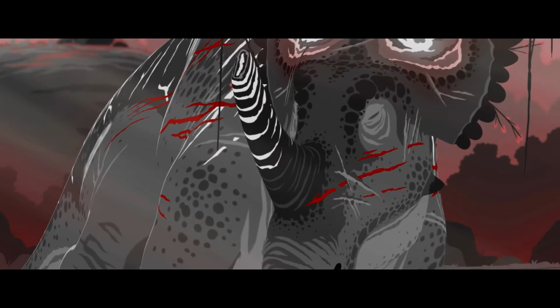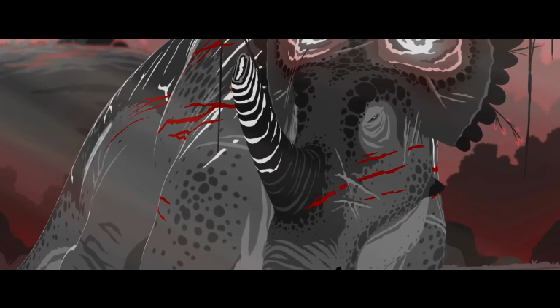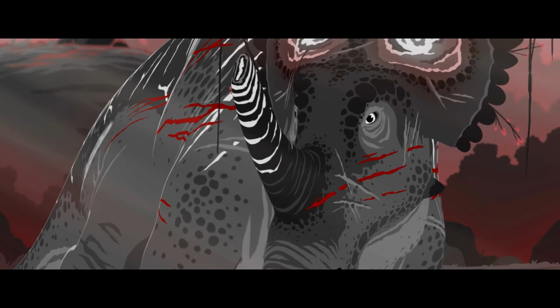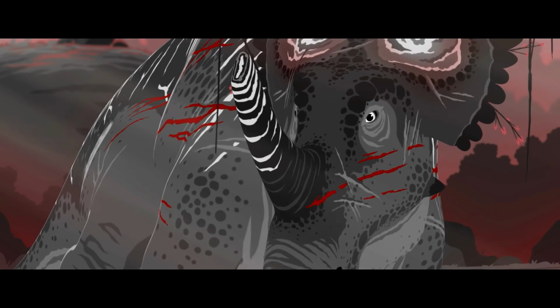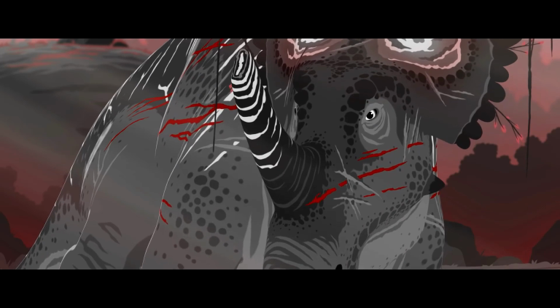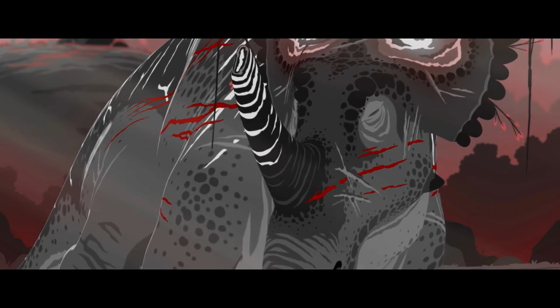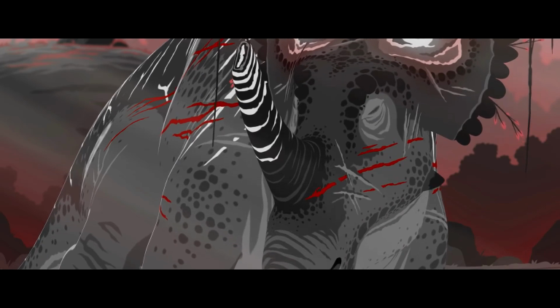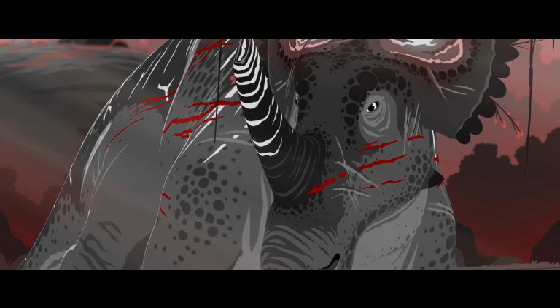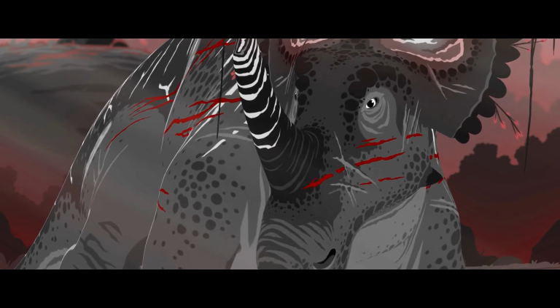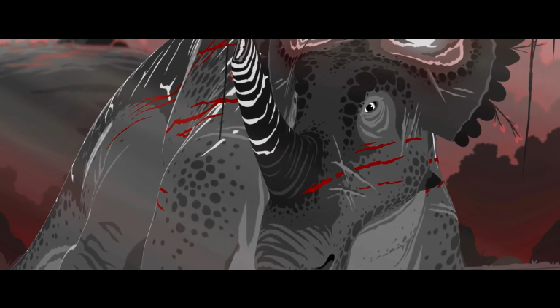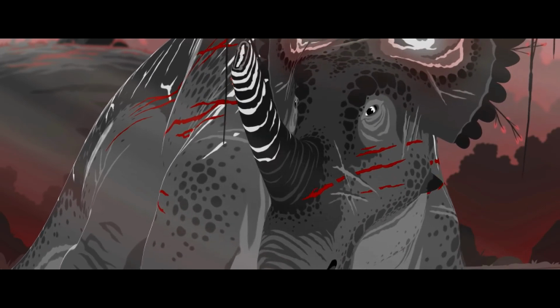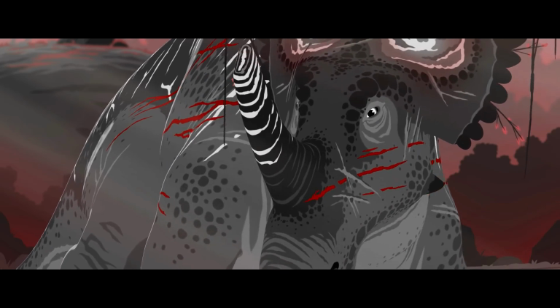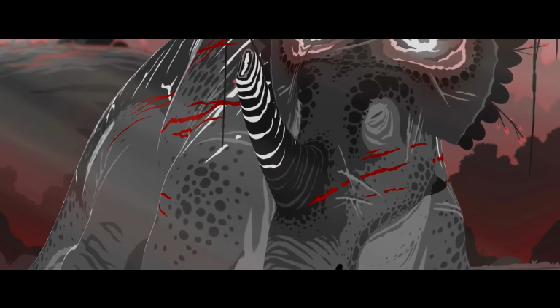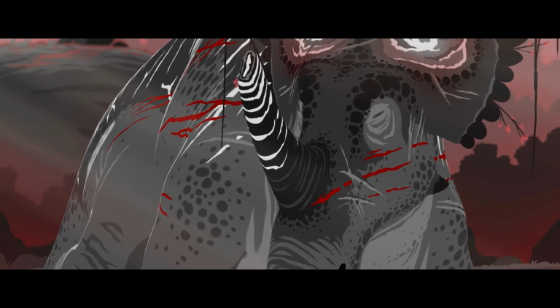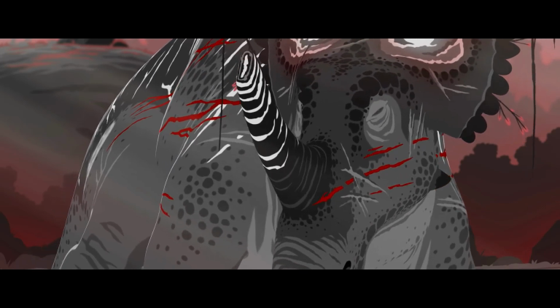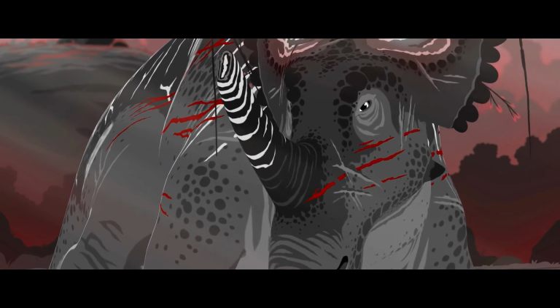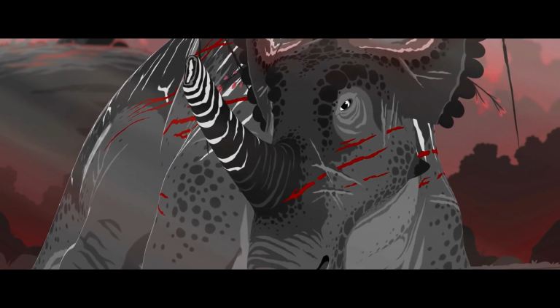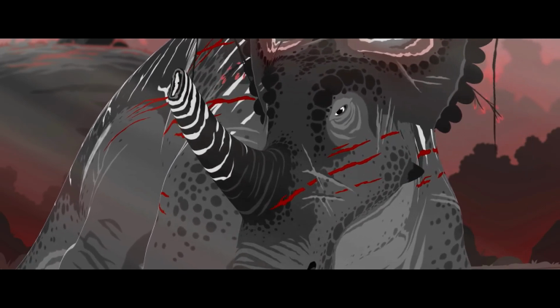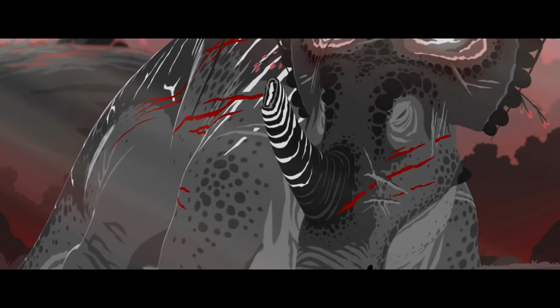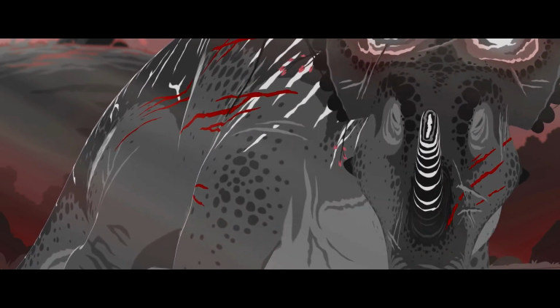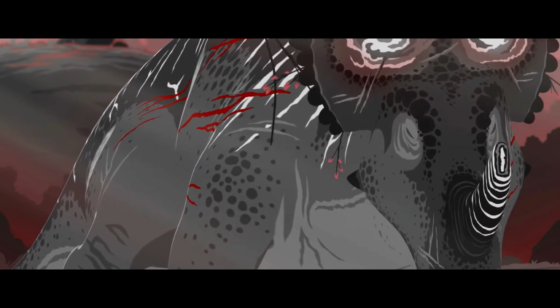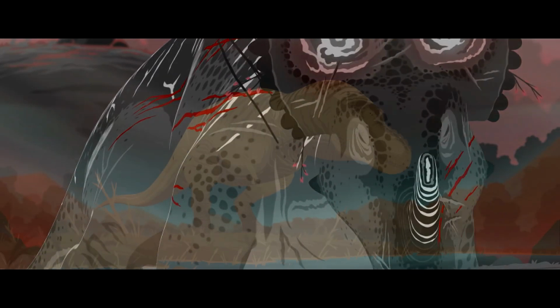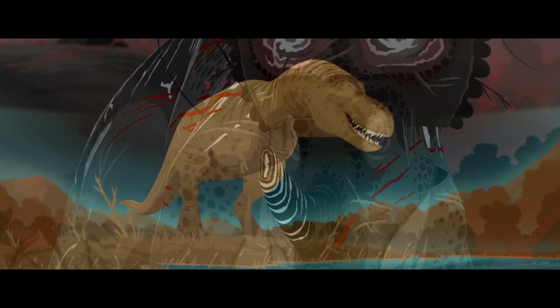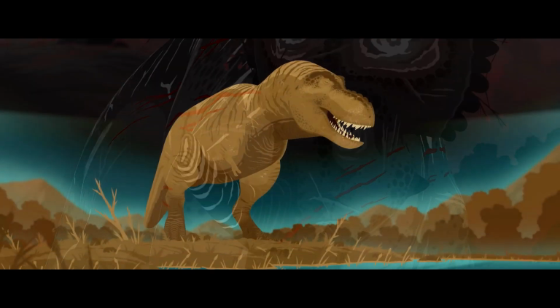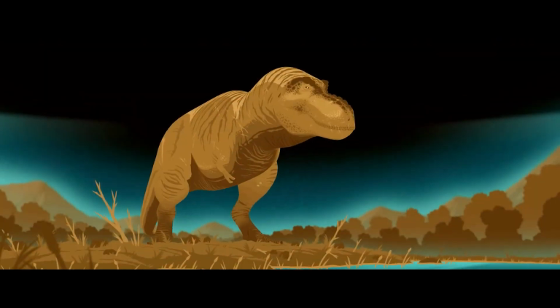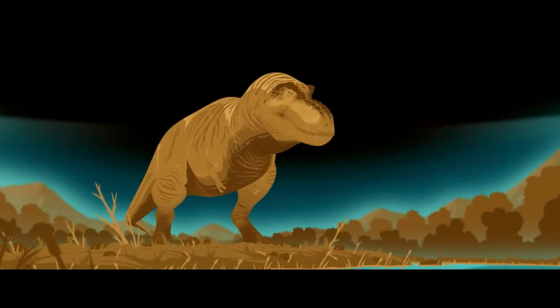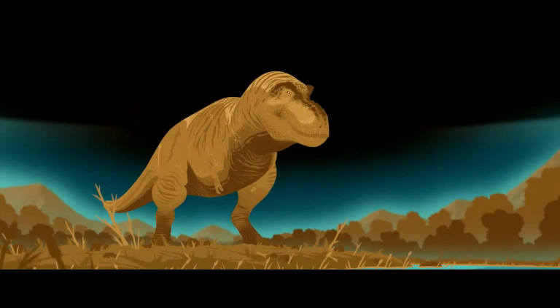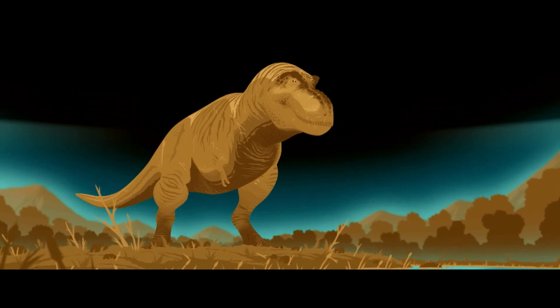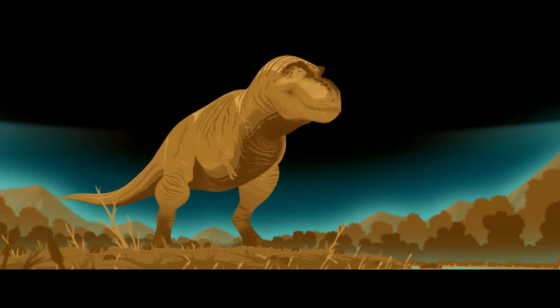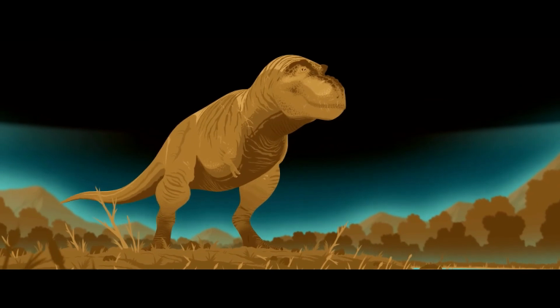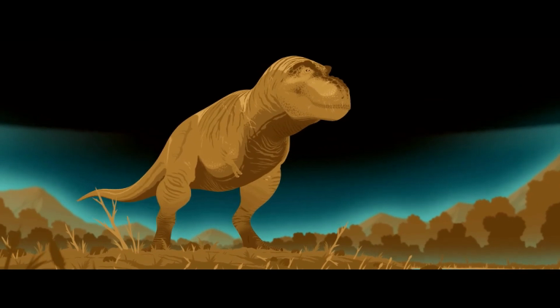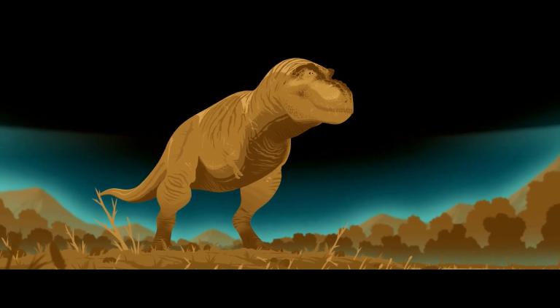In many documentaries, animals are shrink-wrapped, with skin fitting tightly over the bone, and almost every time they'll look malnourished.